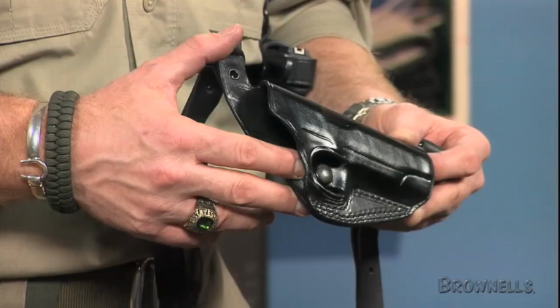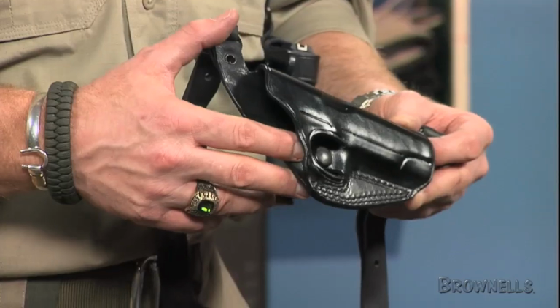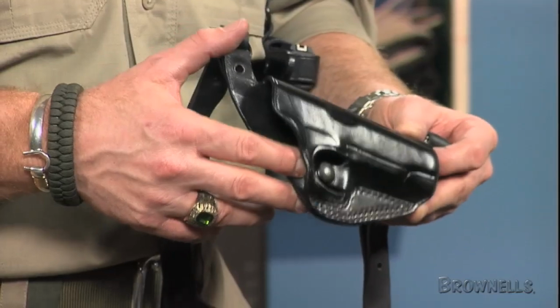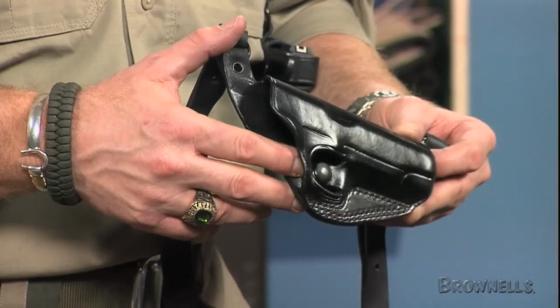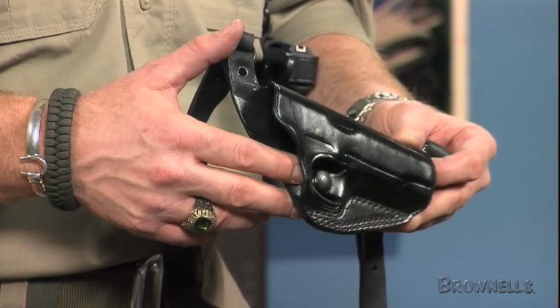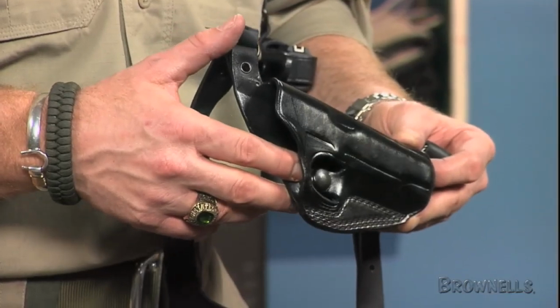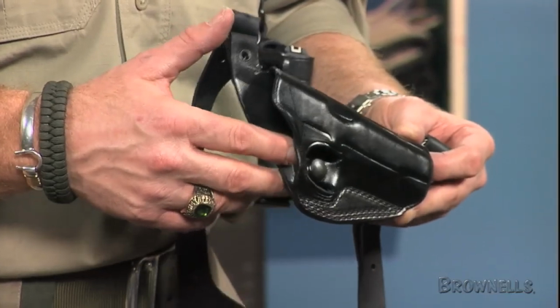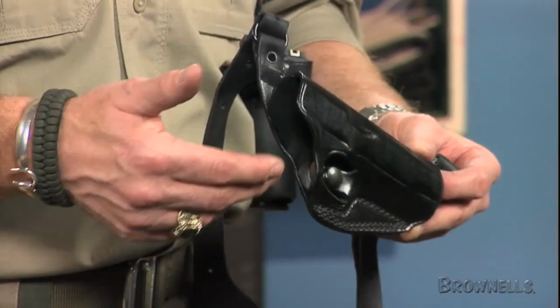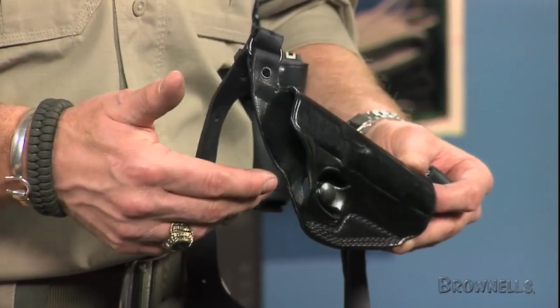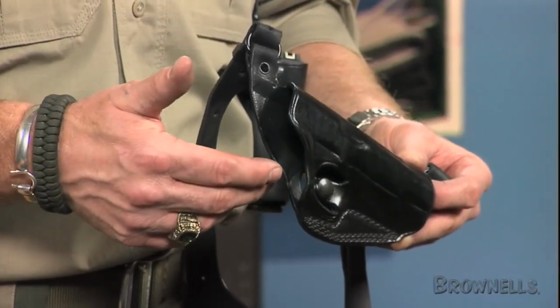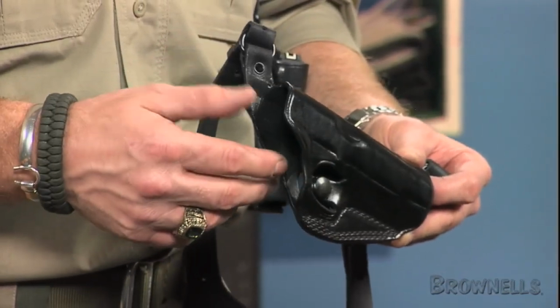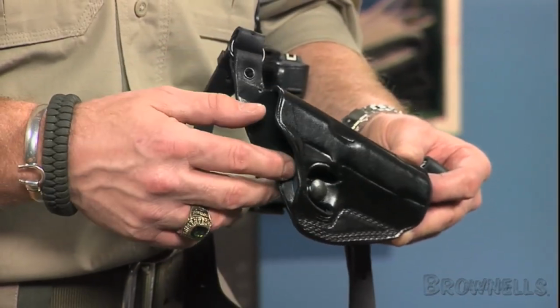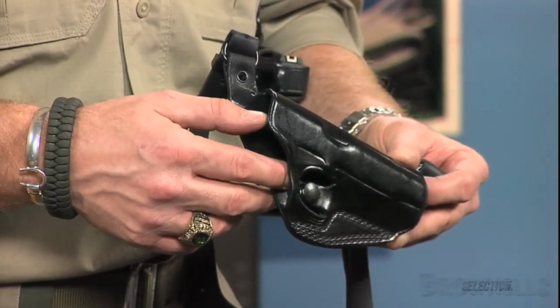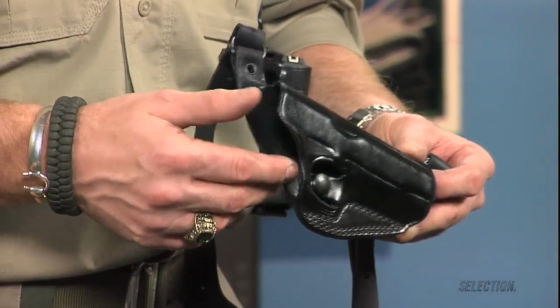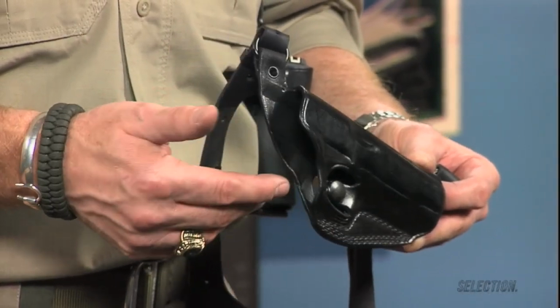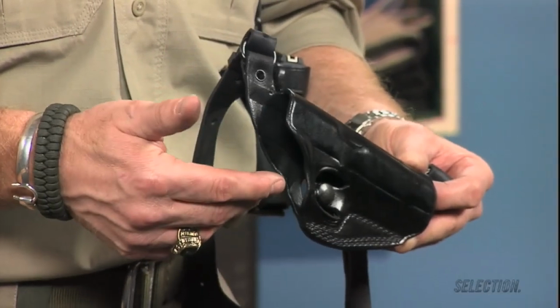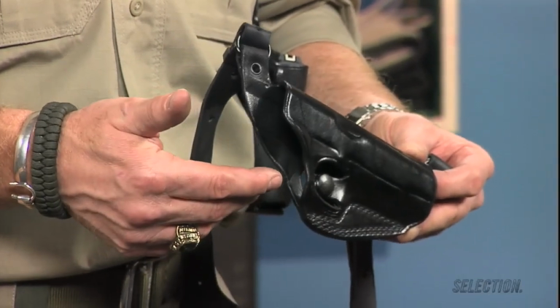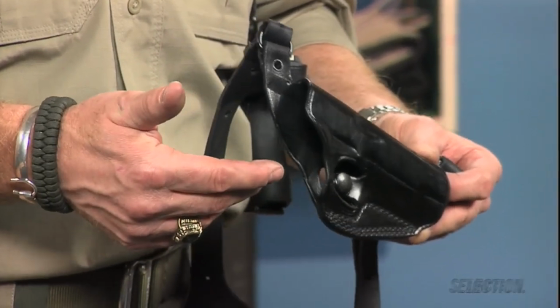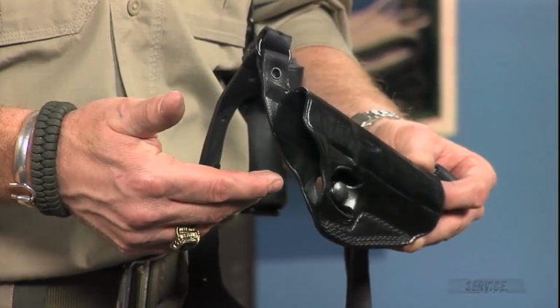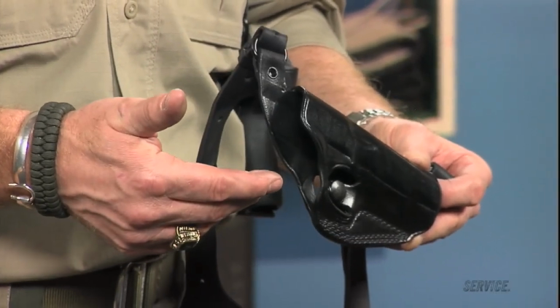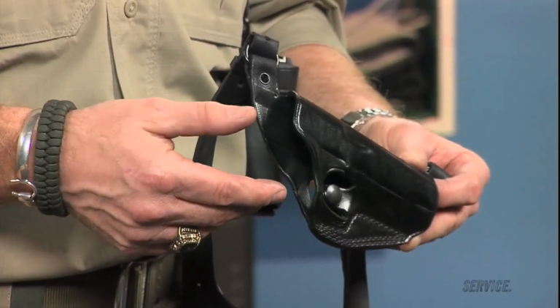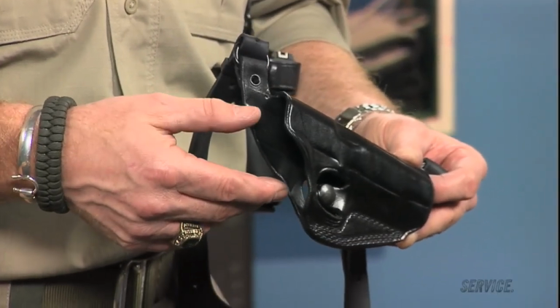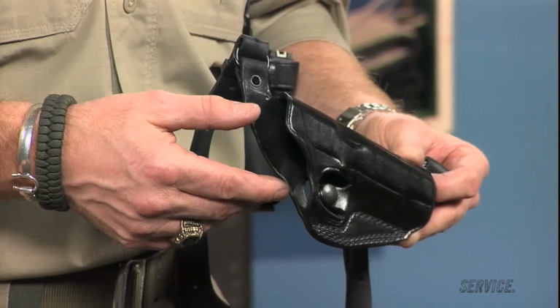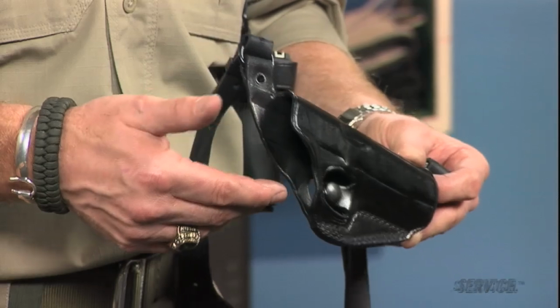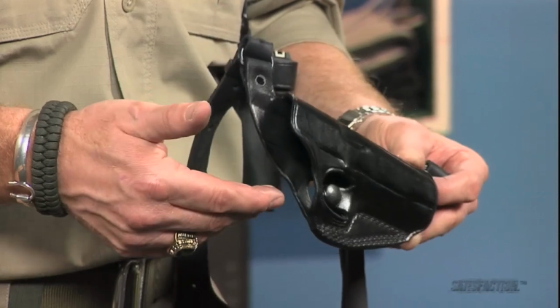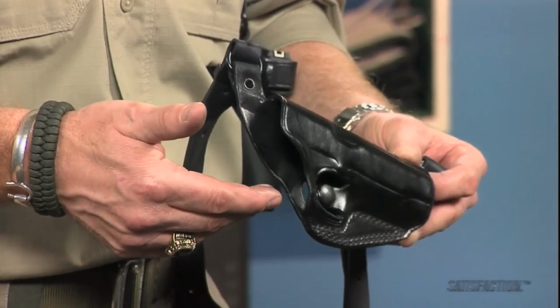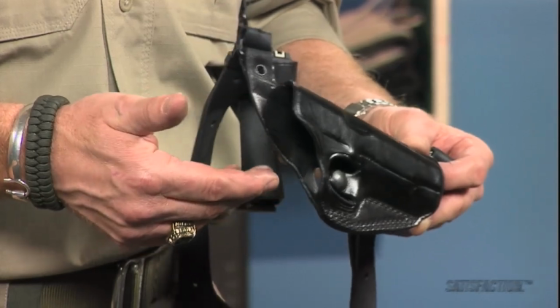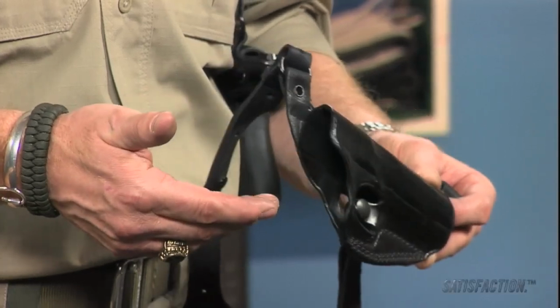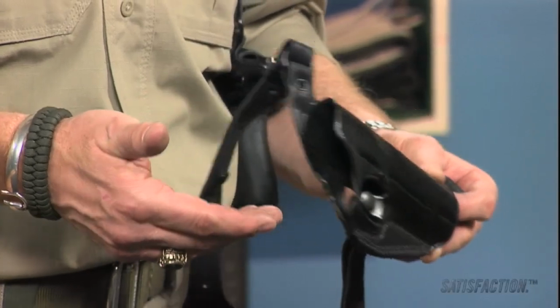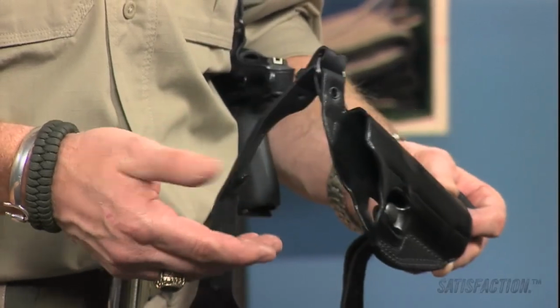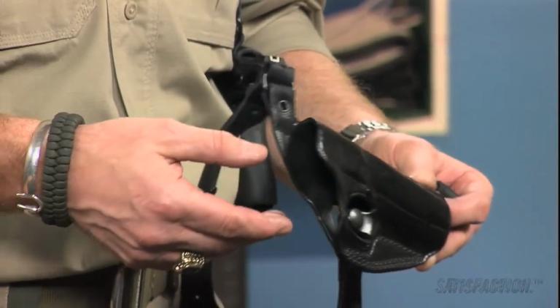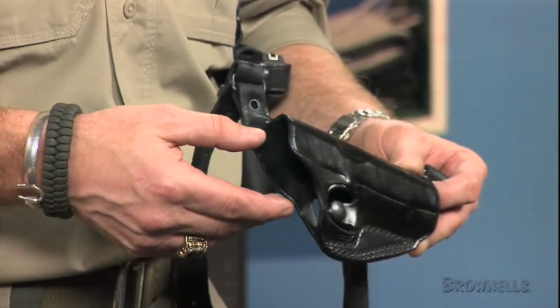A unique speed-brake retention system snaps into the trigger guard for a secure hold, yet still allows for a fast, natural draw.